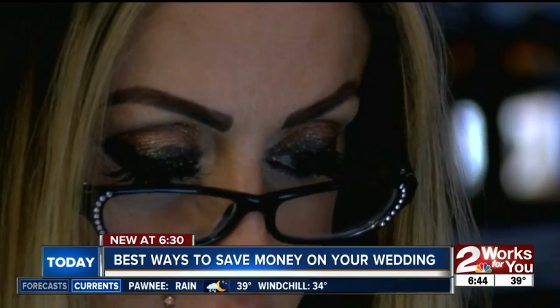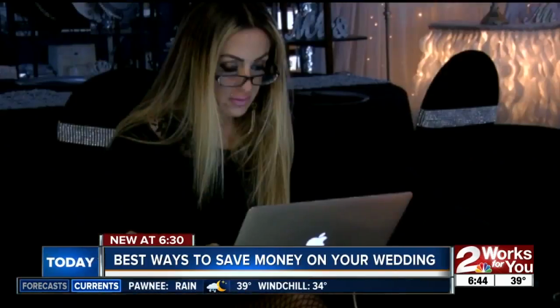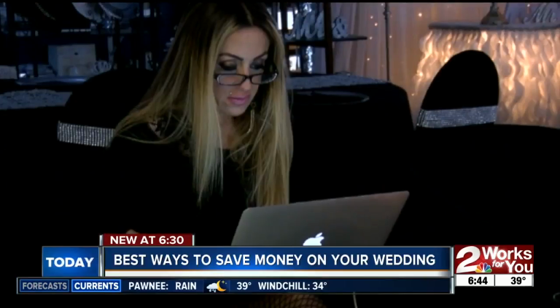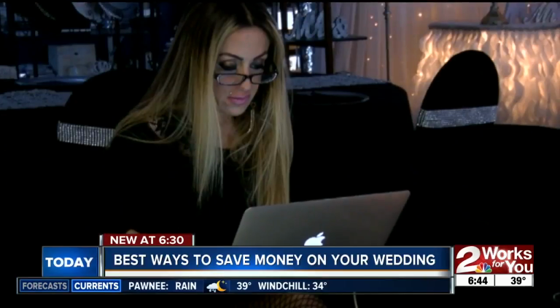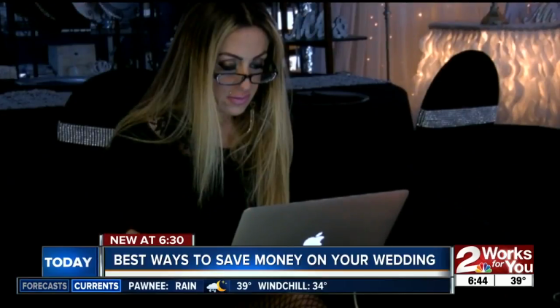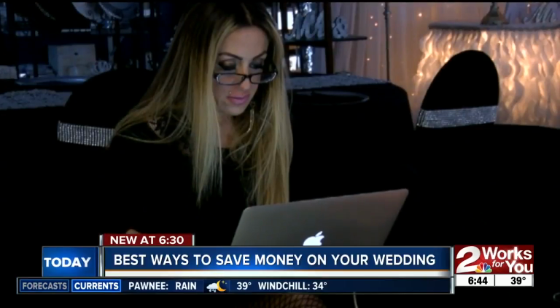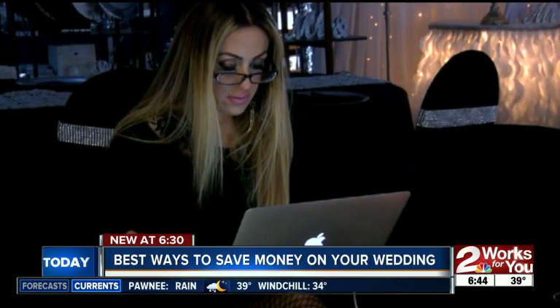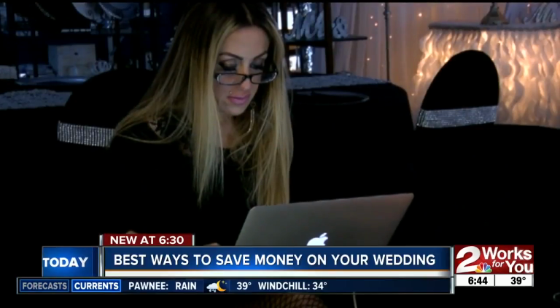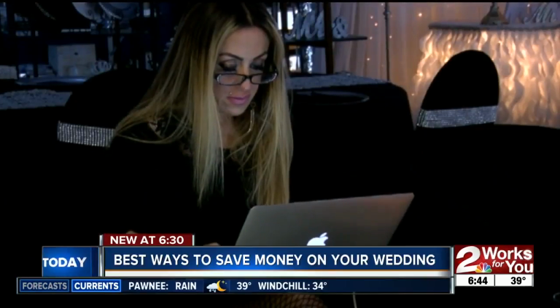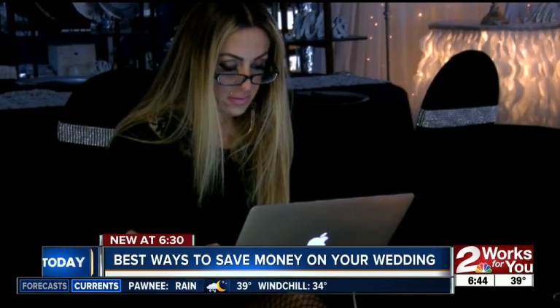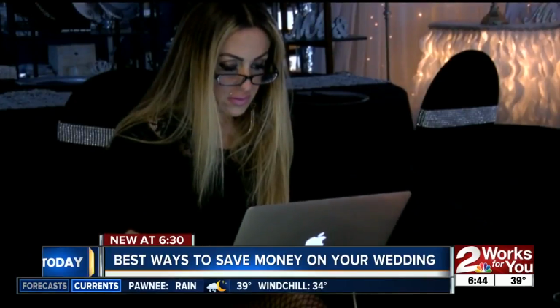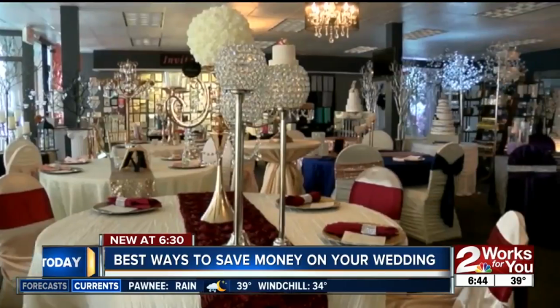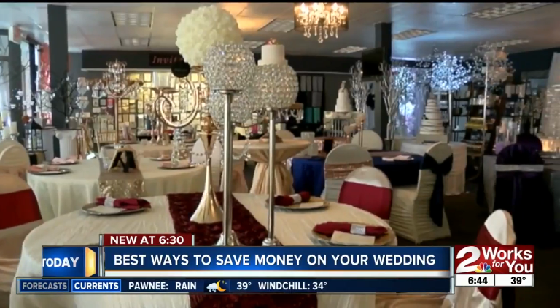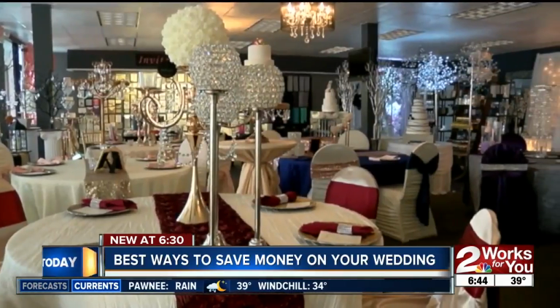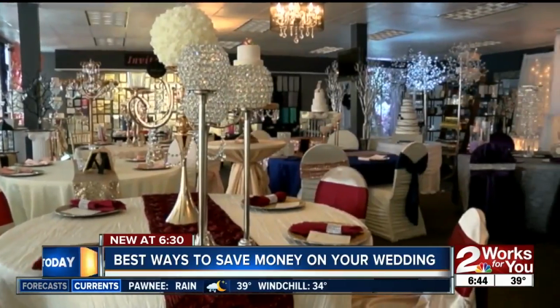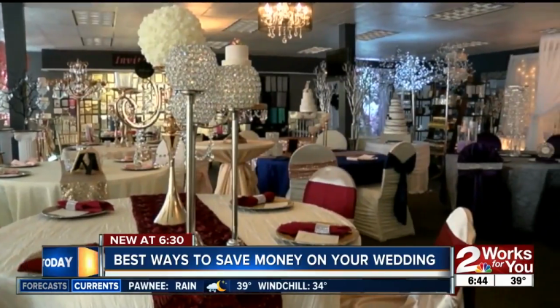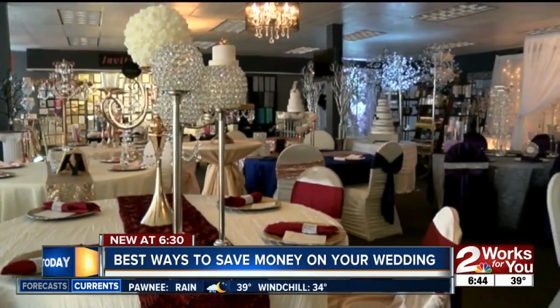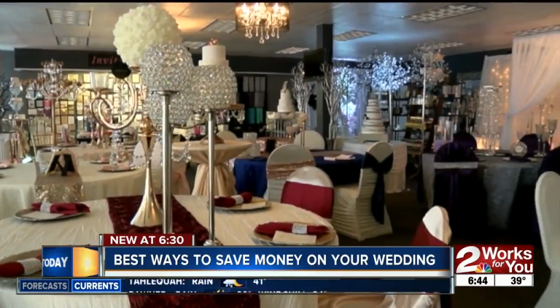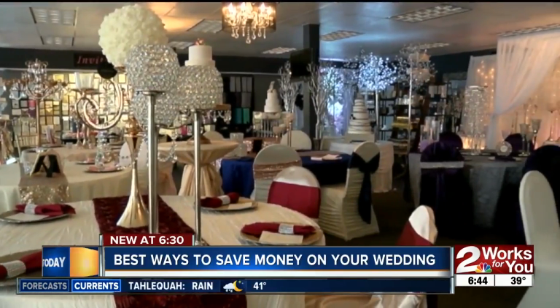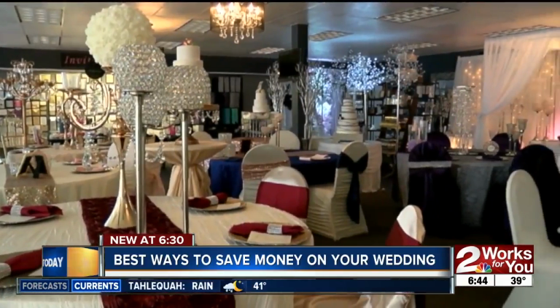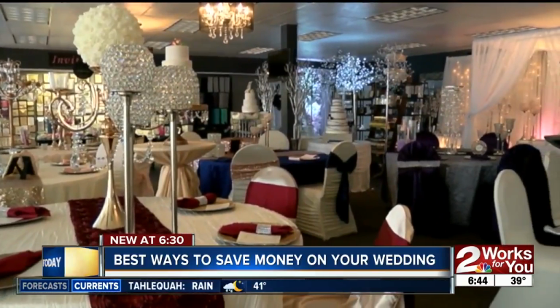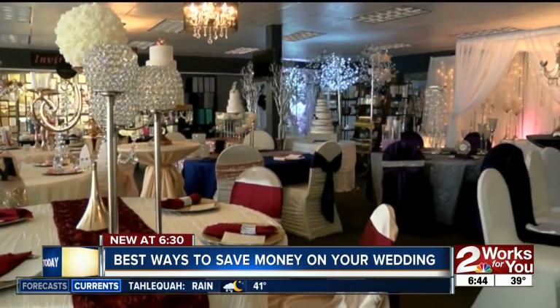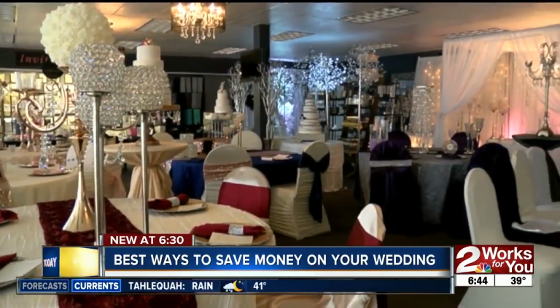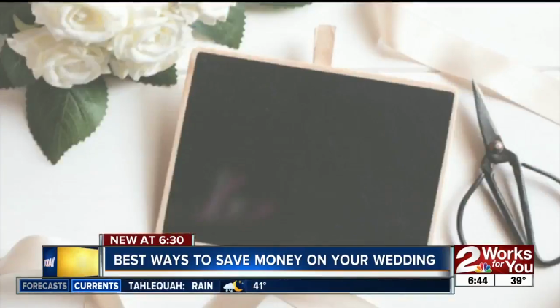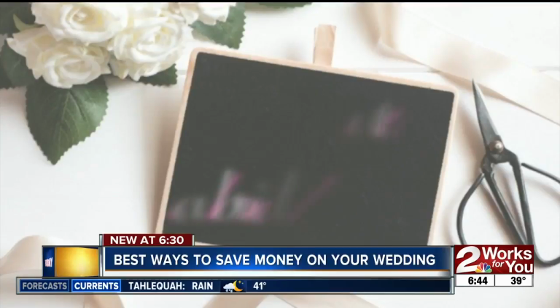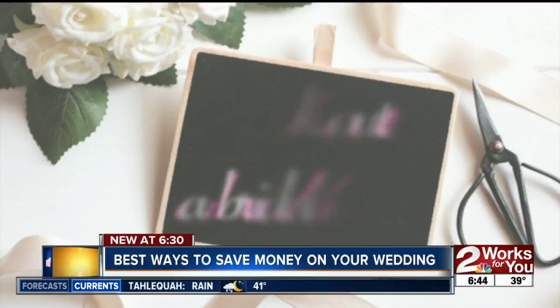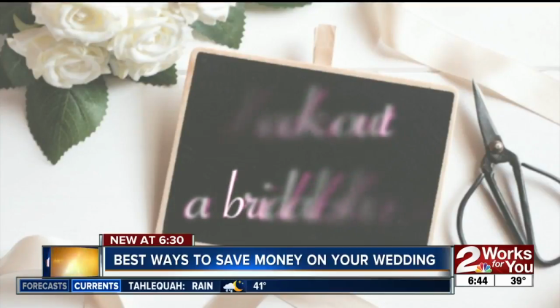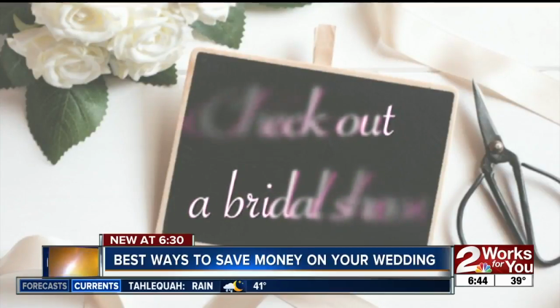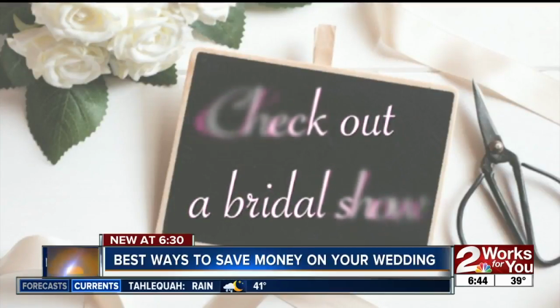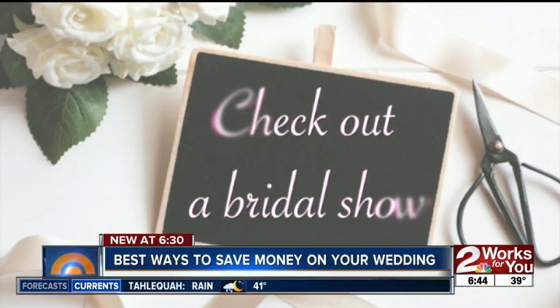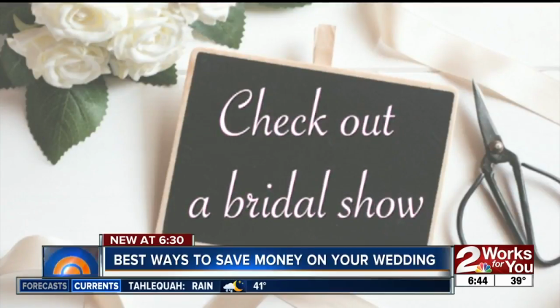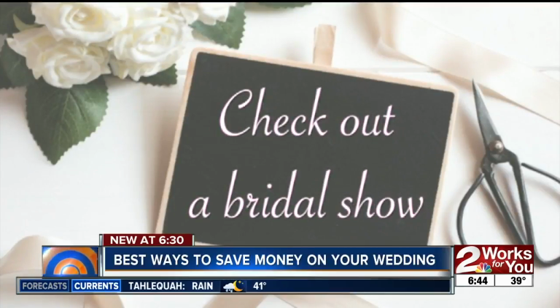So to save you some hassle and some money, we went to work for you, getting advice from the experts. The first tip: go to a bridal show.